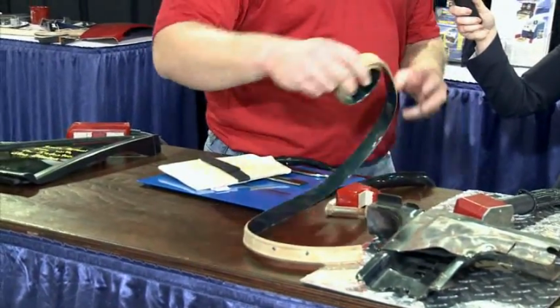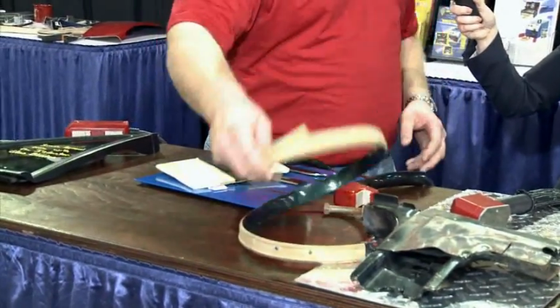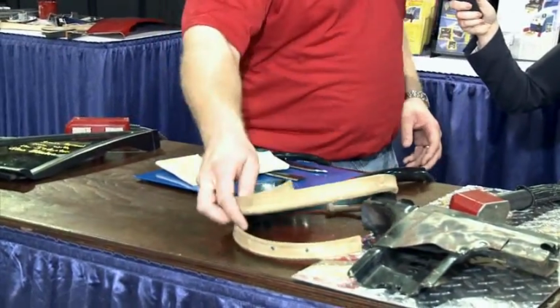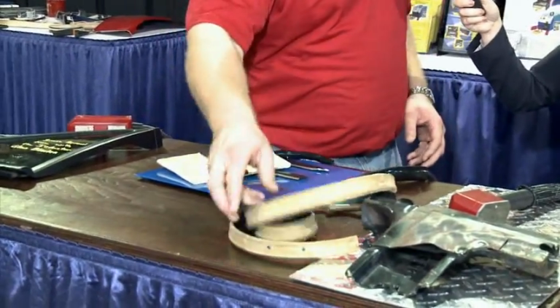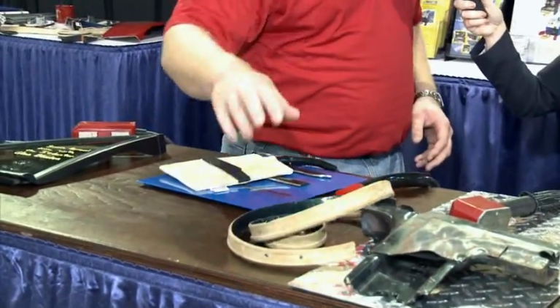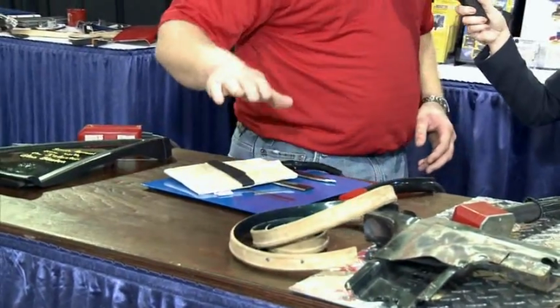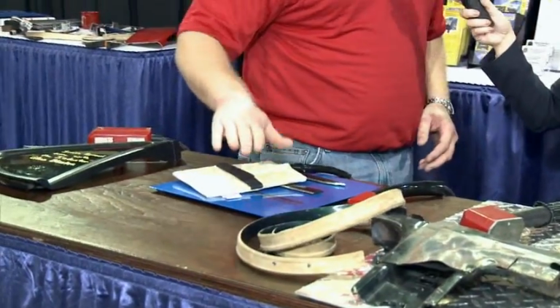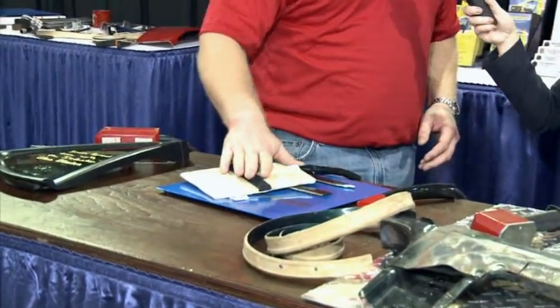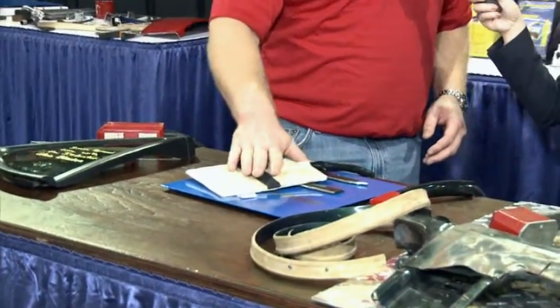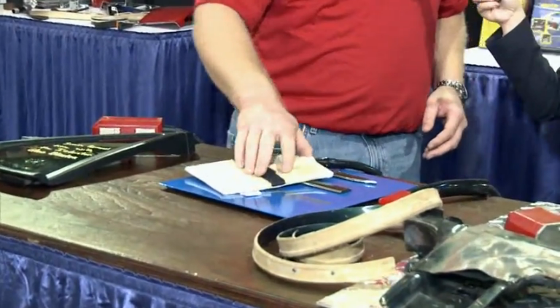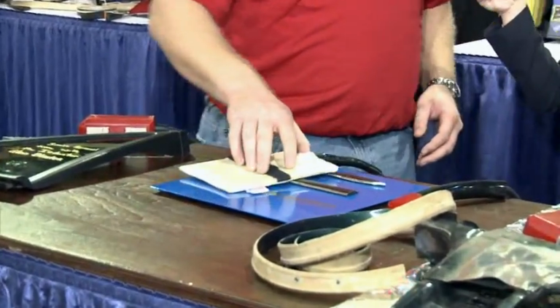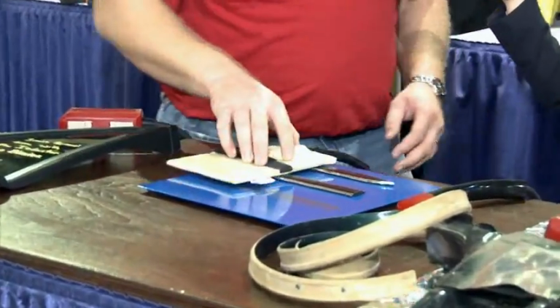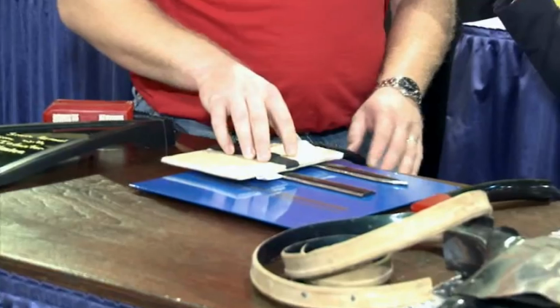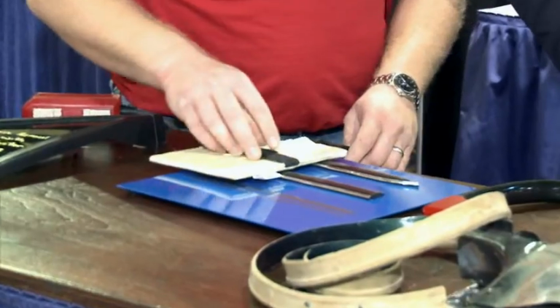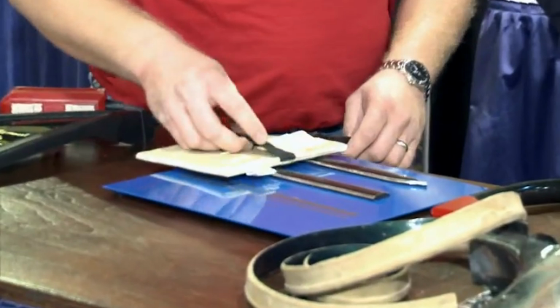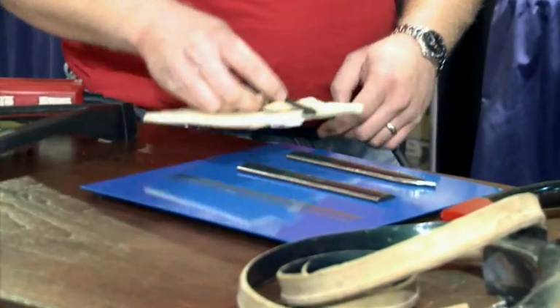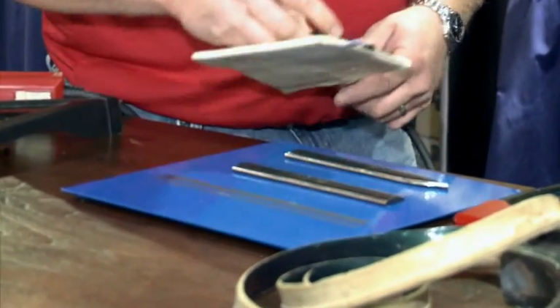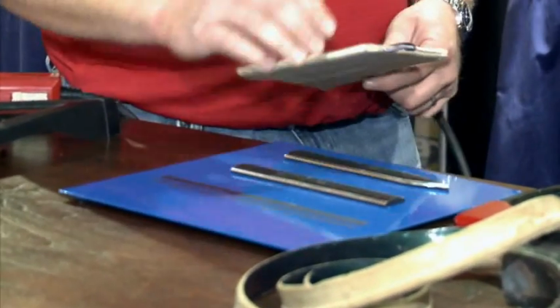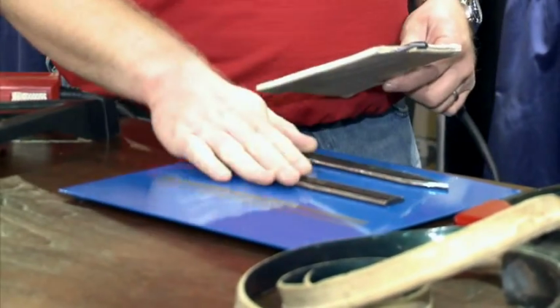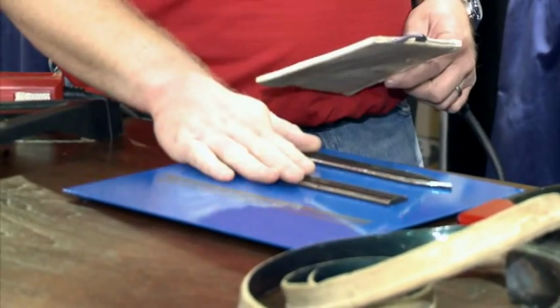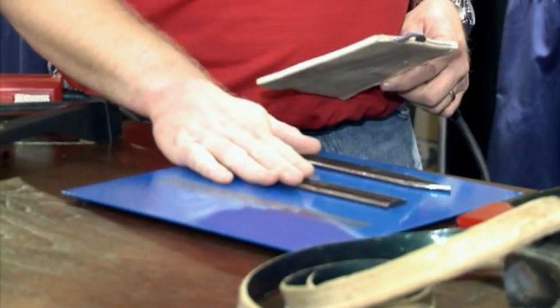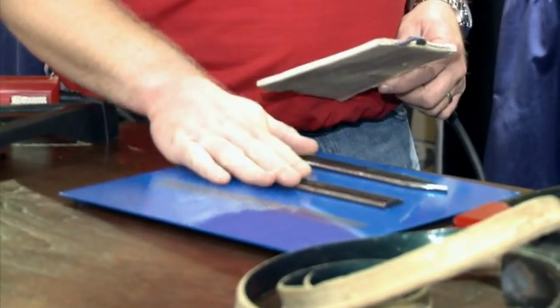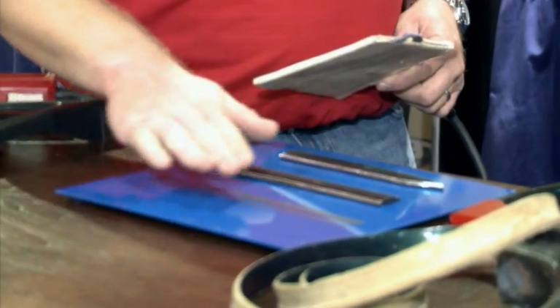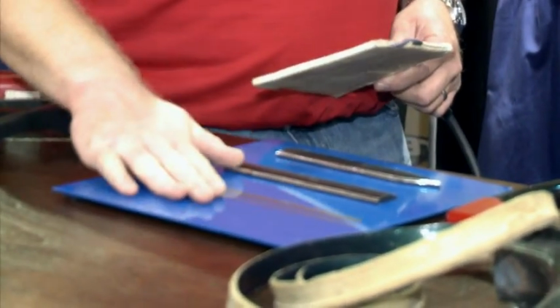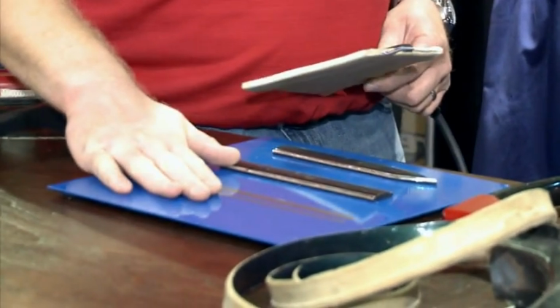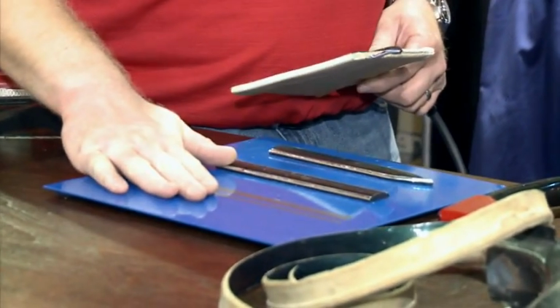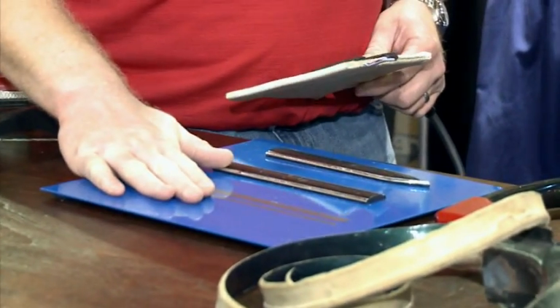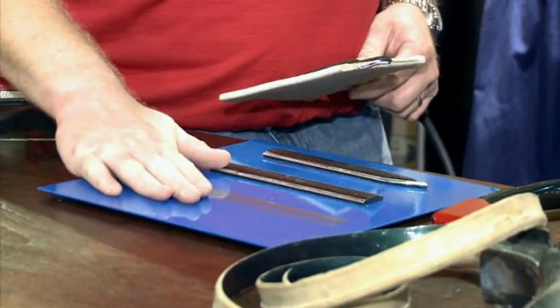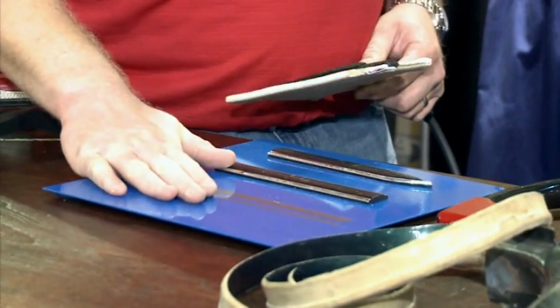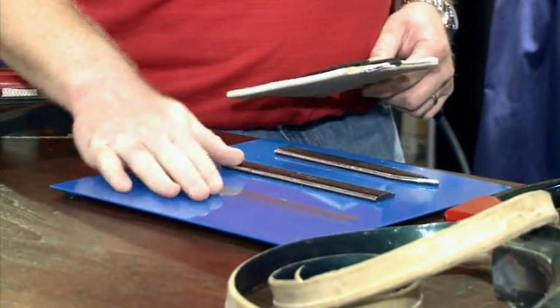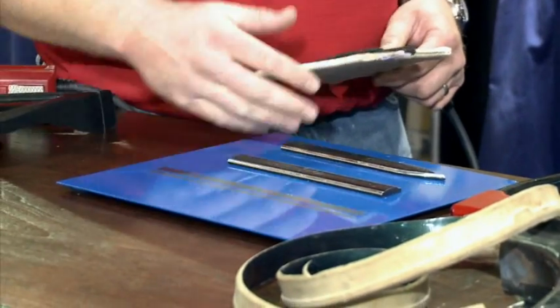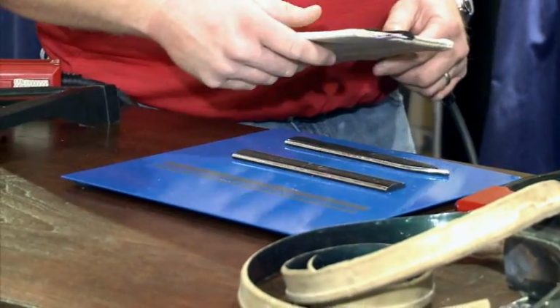Then we have the Fast-Off pad. With this pad, we can take off body side moldings, decals, graphics, and pinstriping.